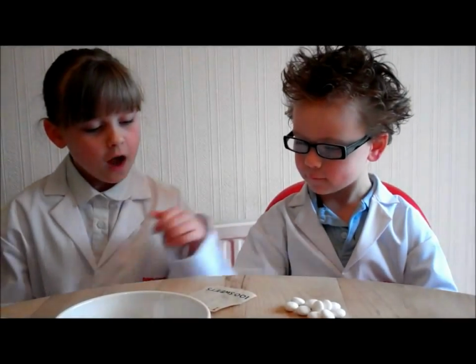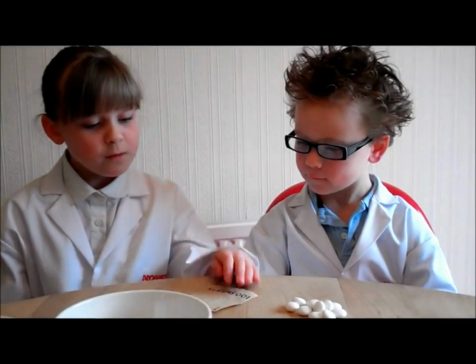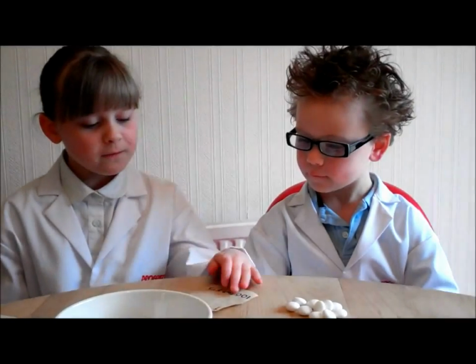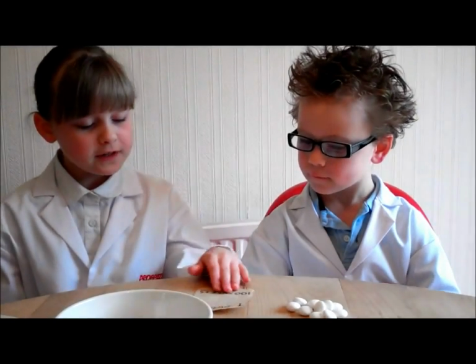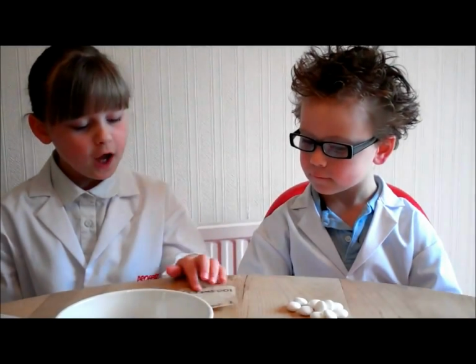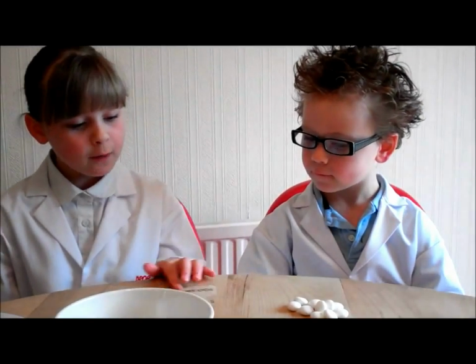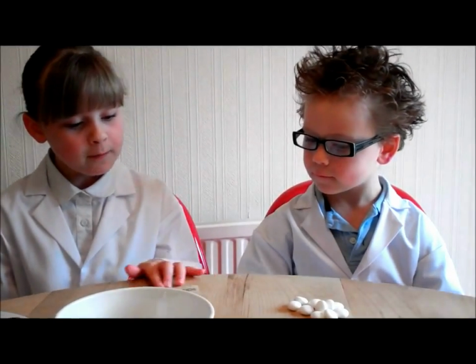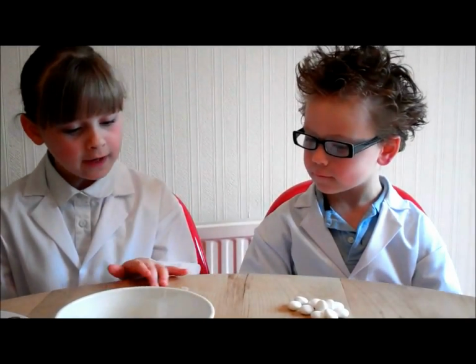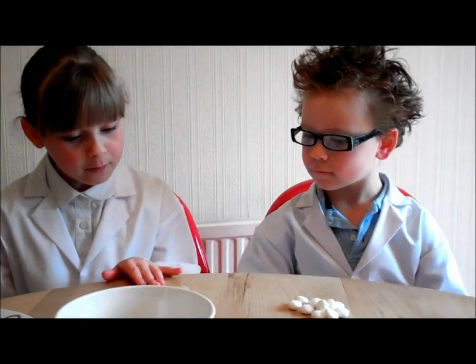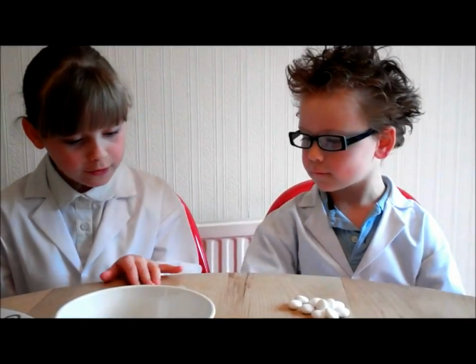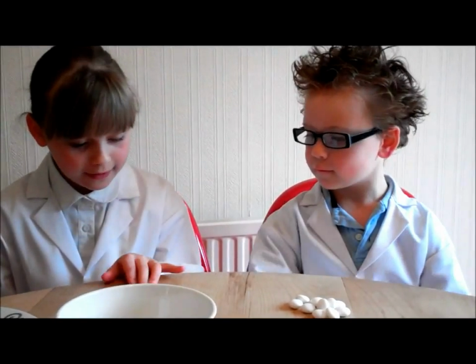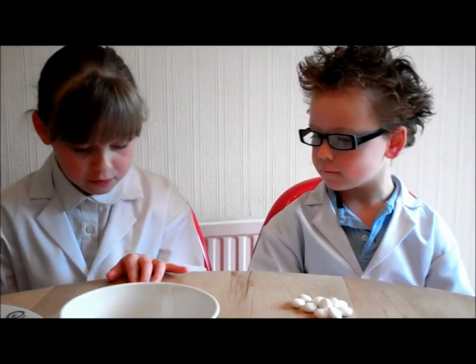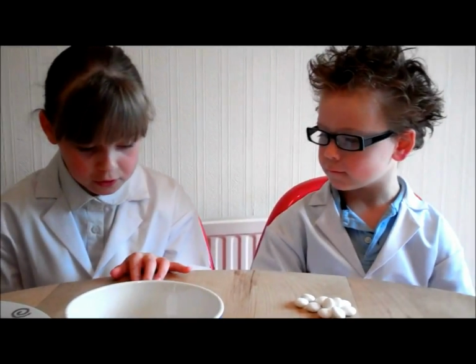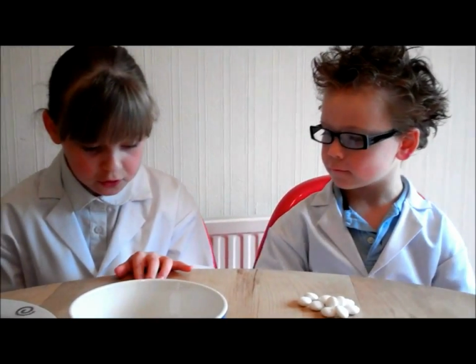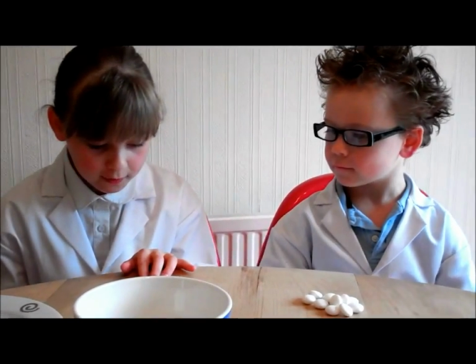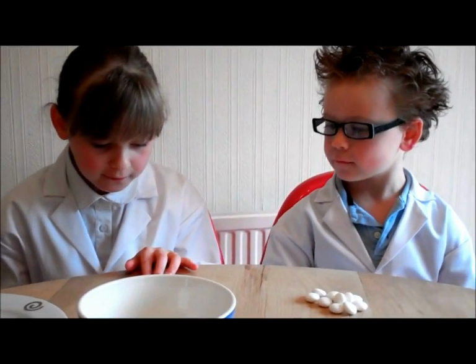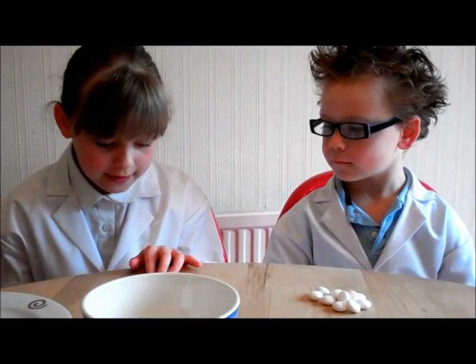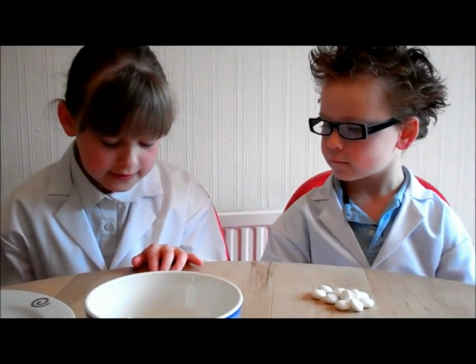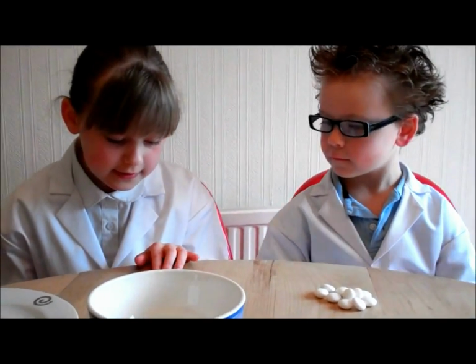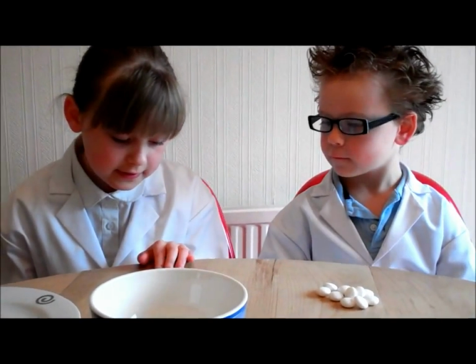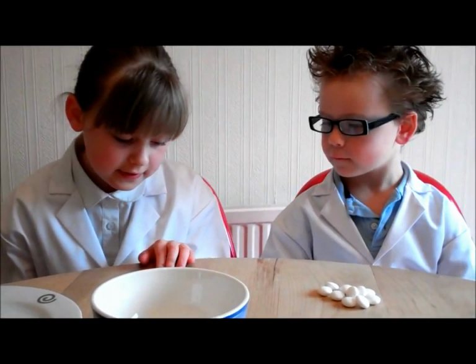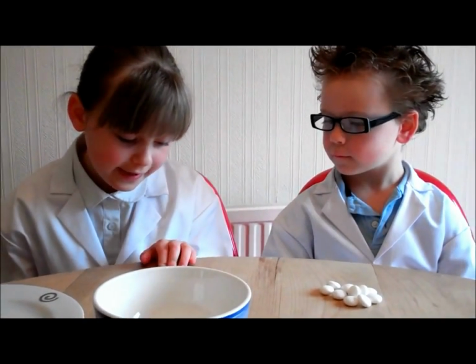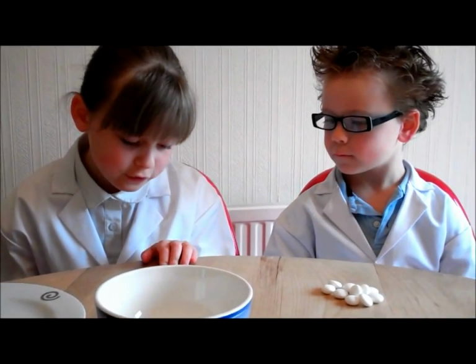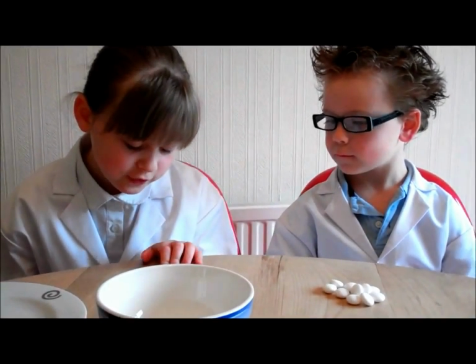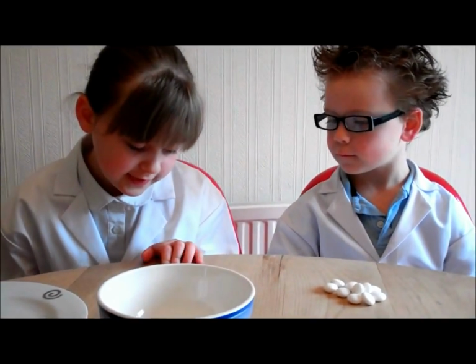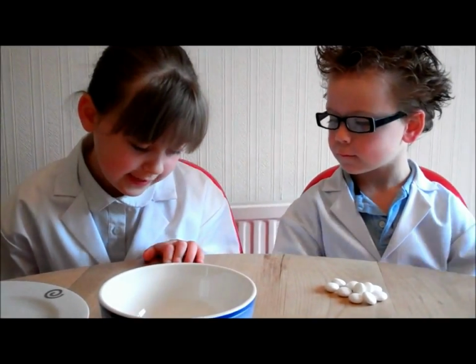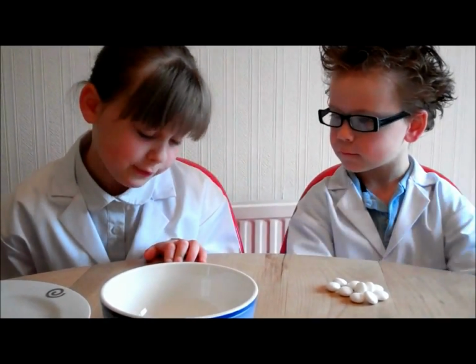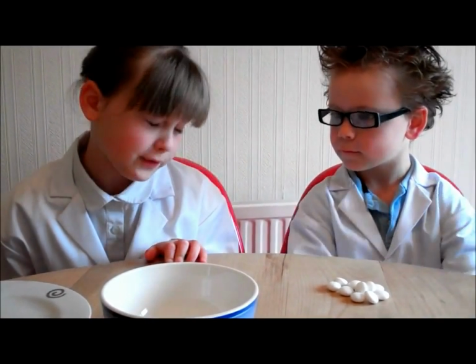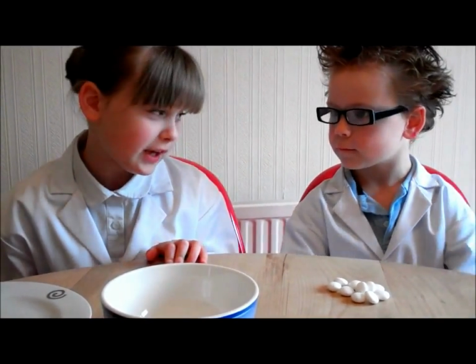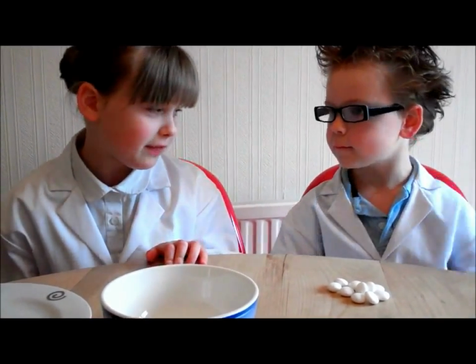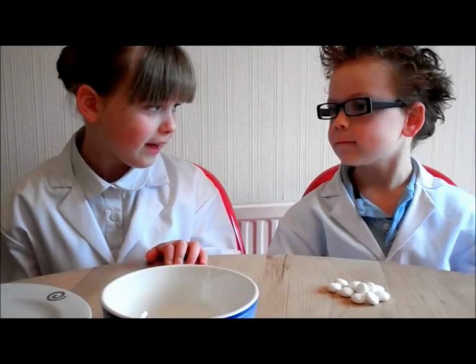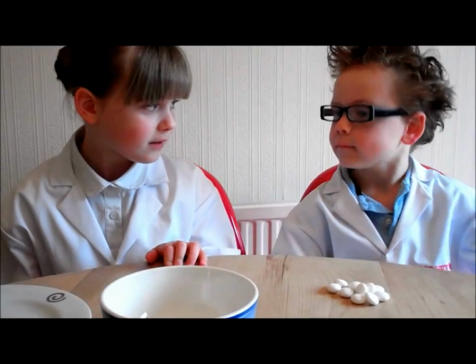Professor Eve, may I point out that you have sneaked an extra zero on the end there.